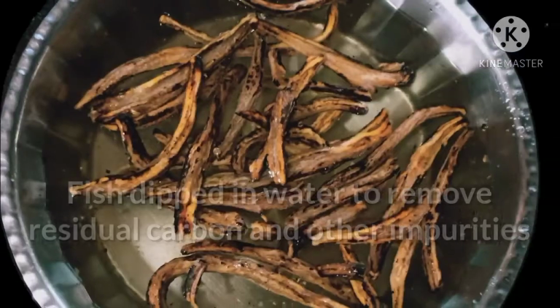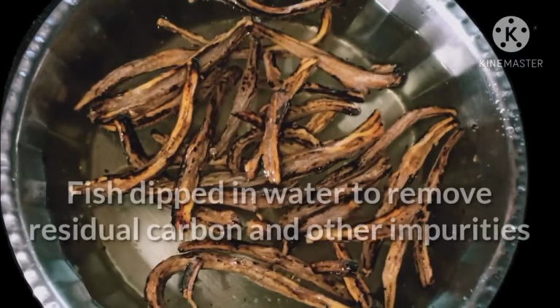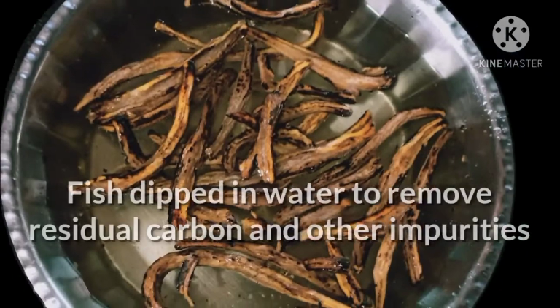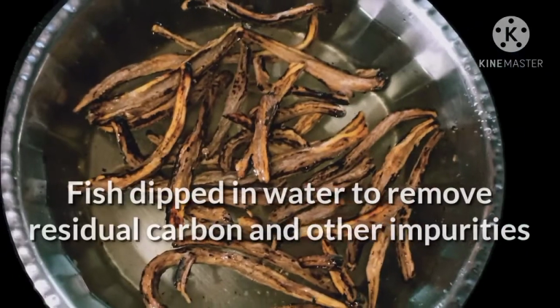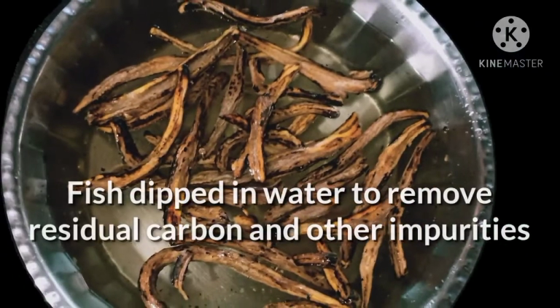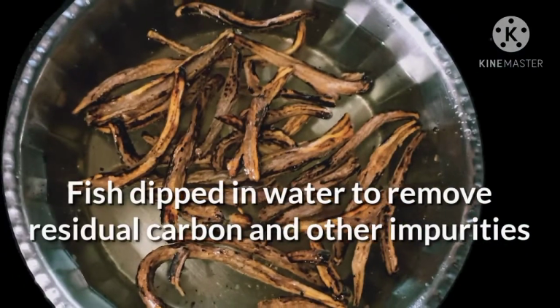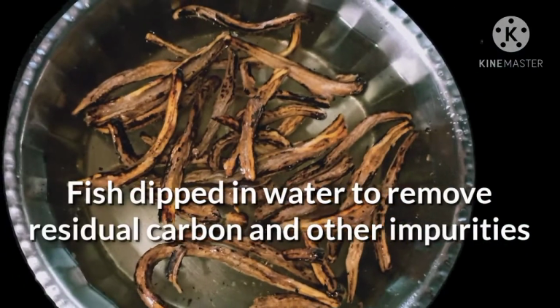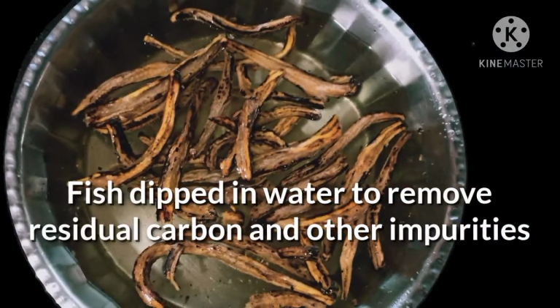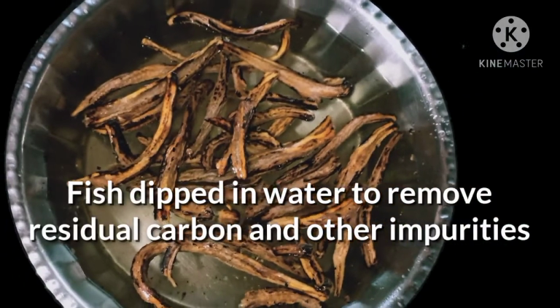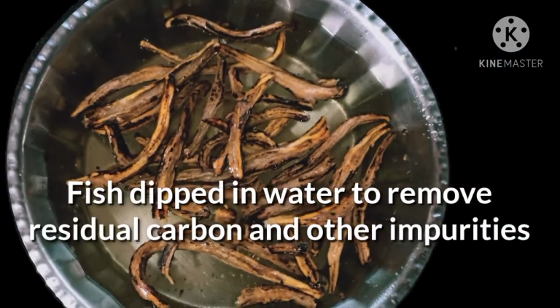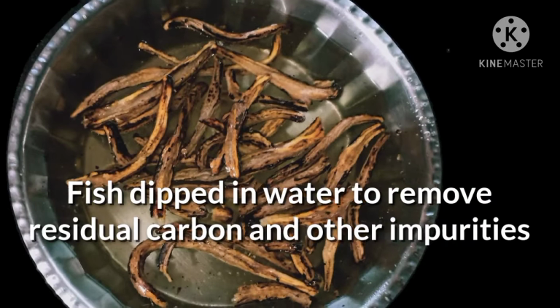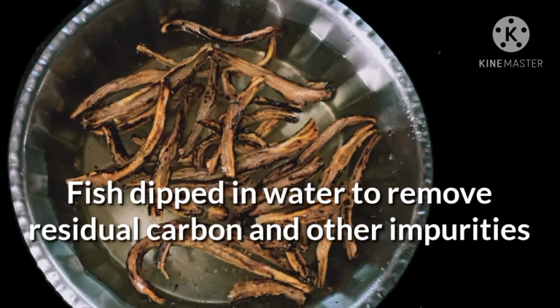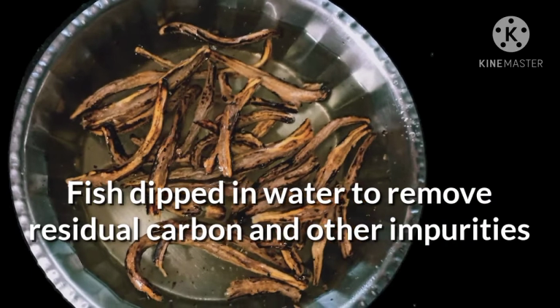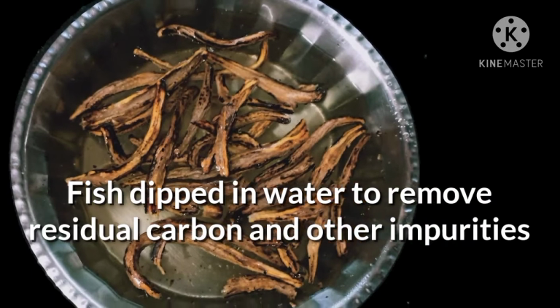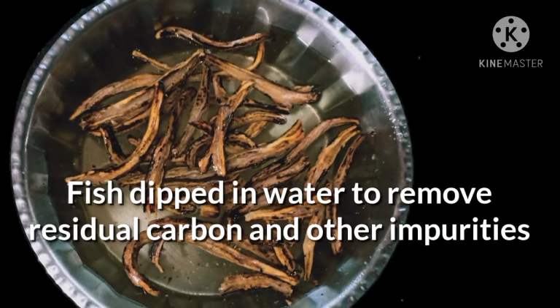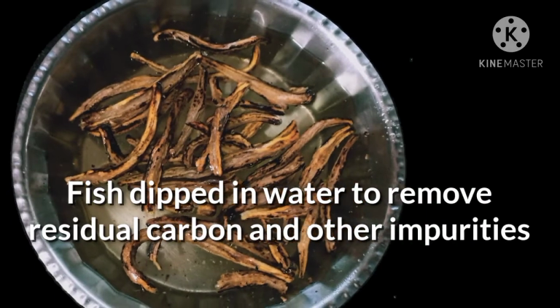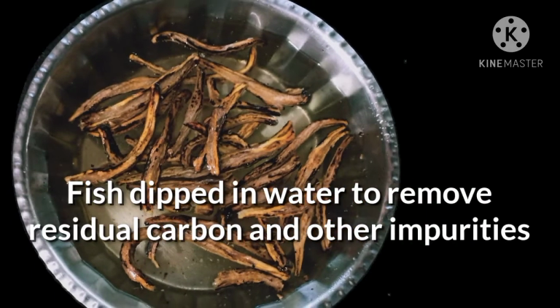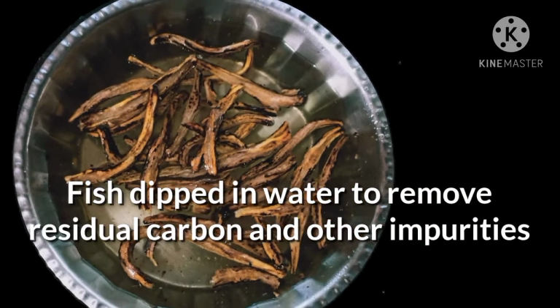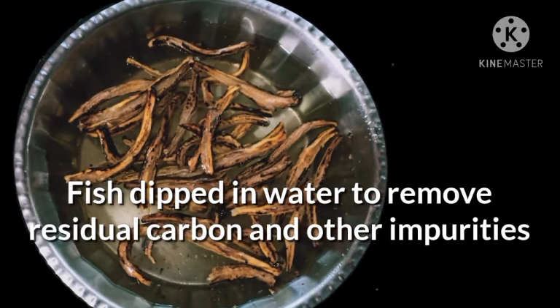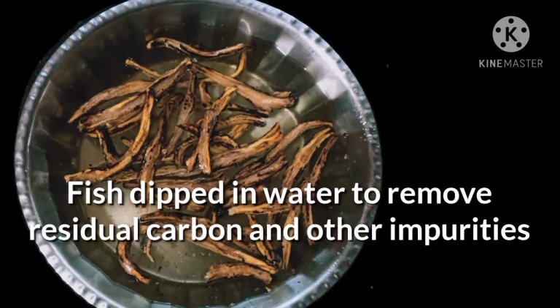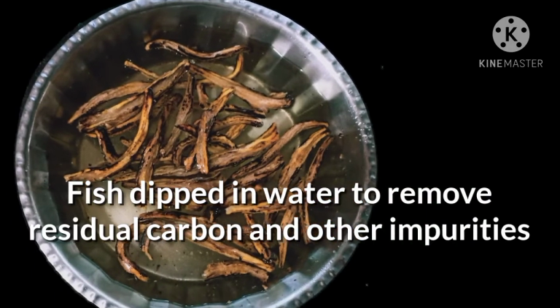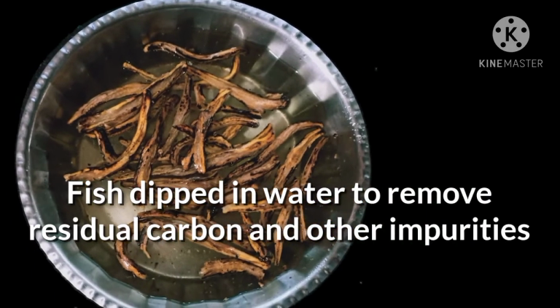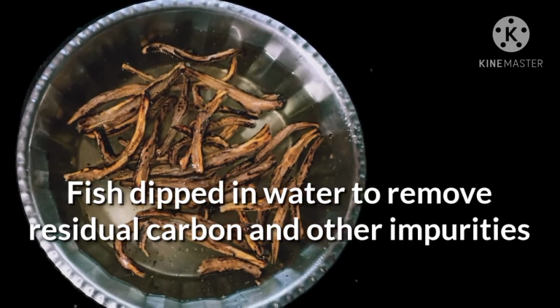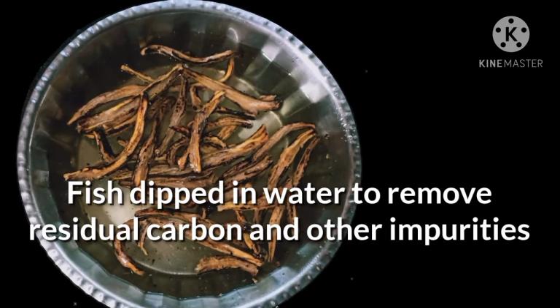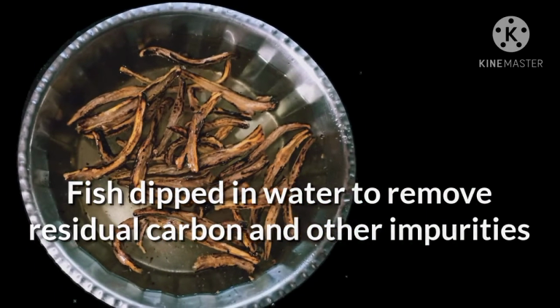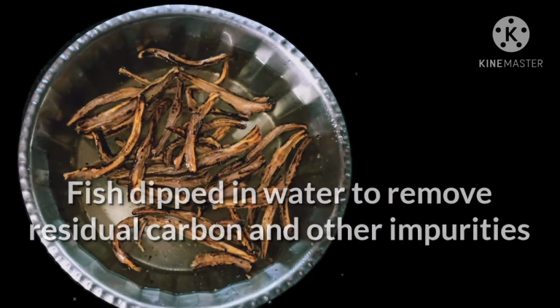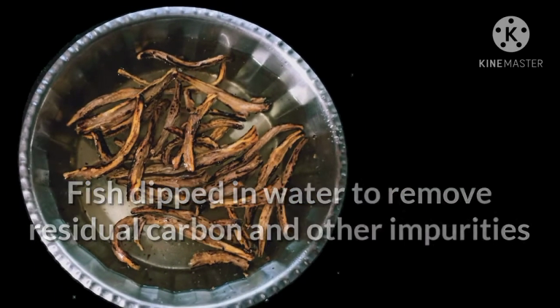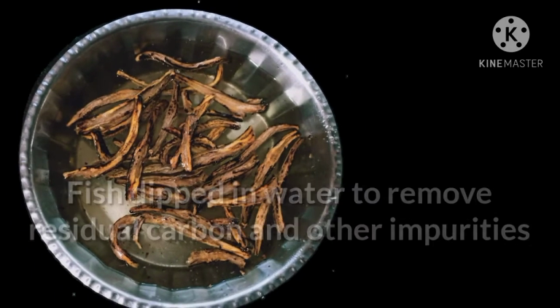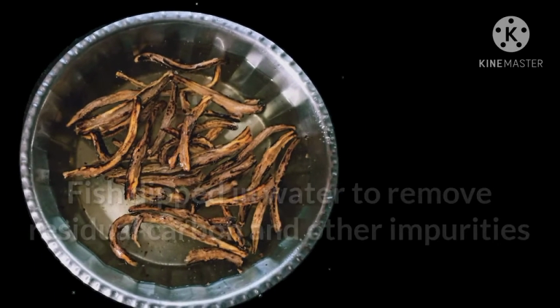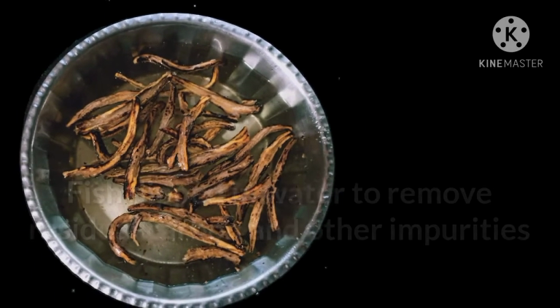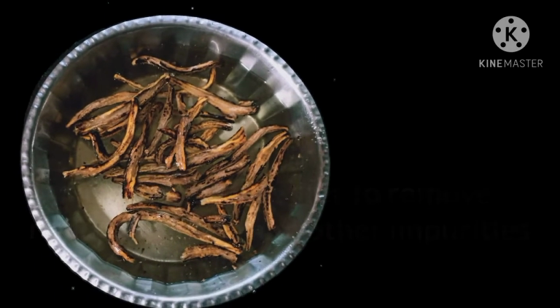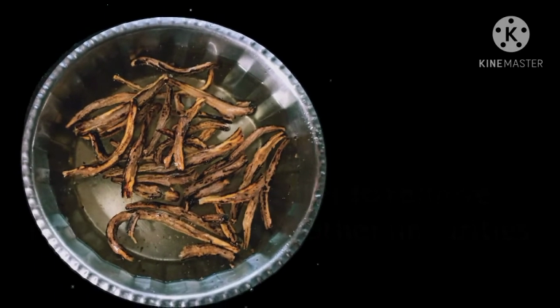Wash the roasted fish thoroughly in water, squeeze out the water, then cut the fishes into small pieces of about an inch long.